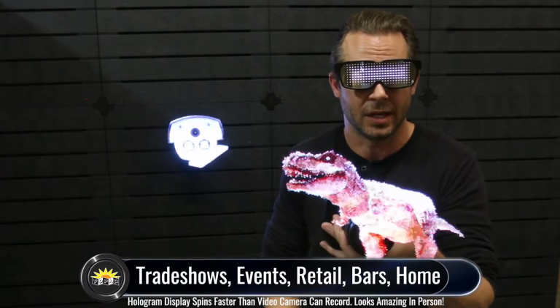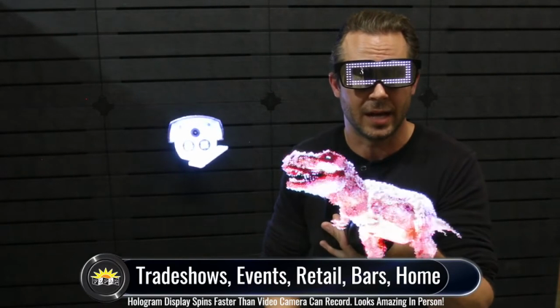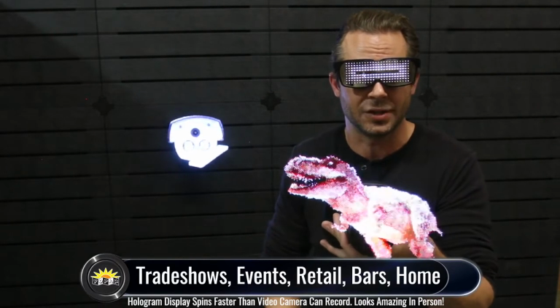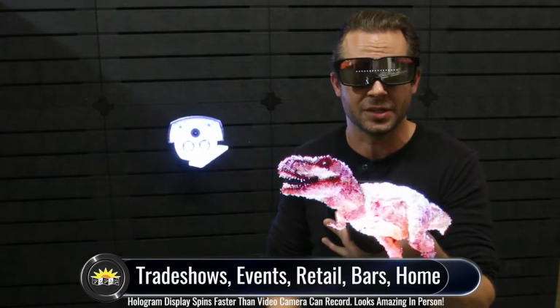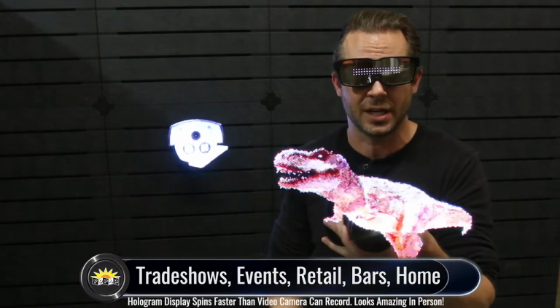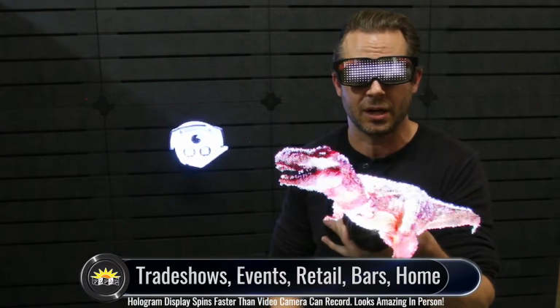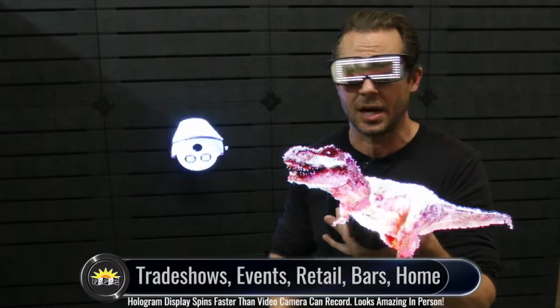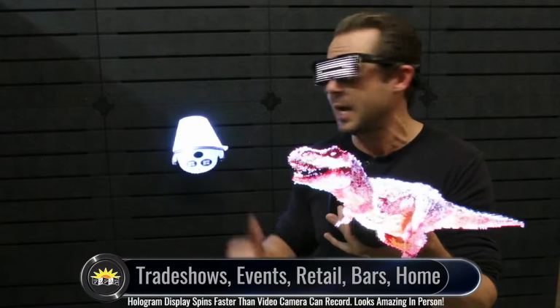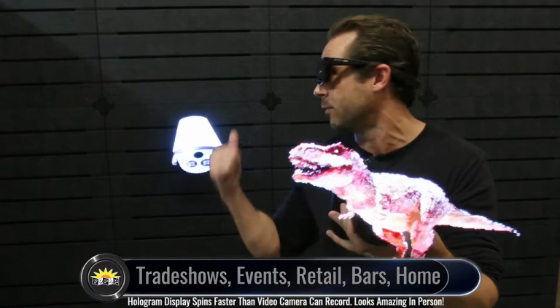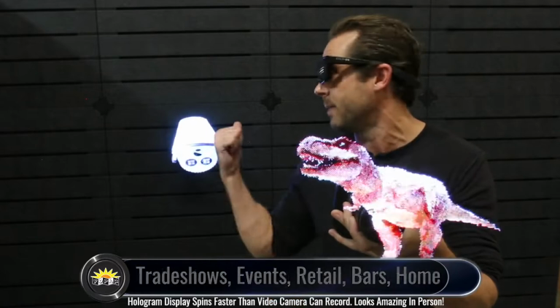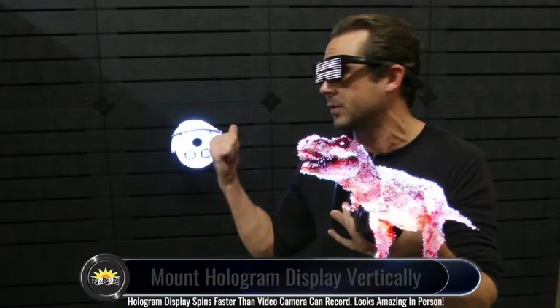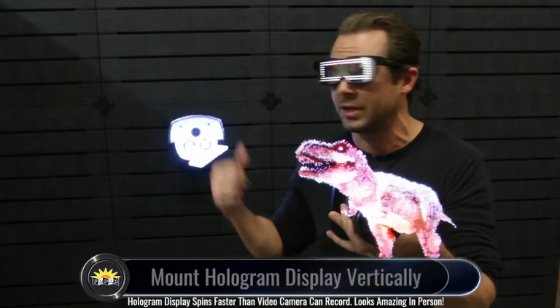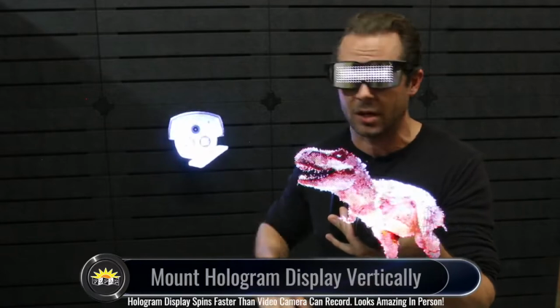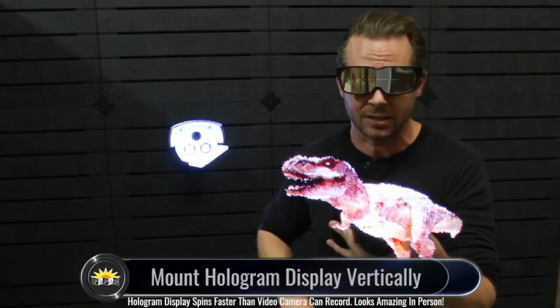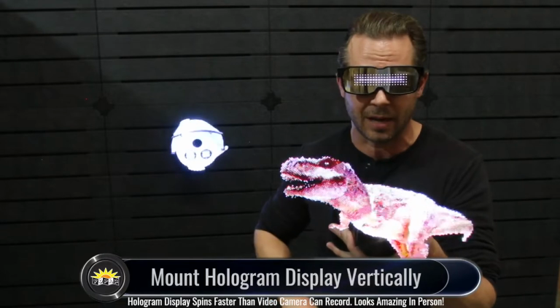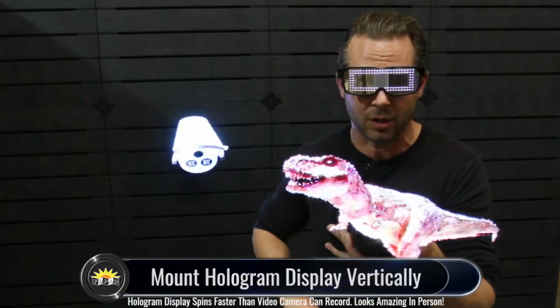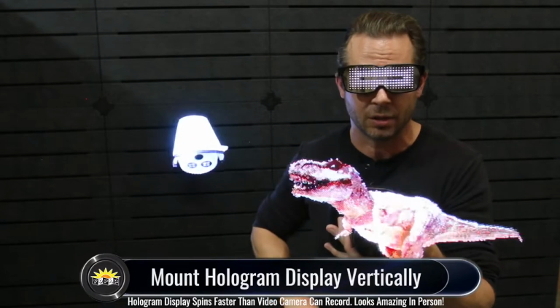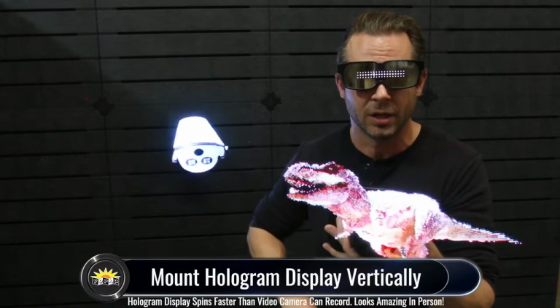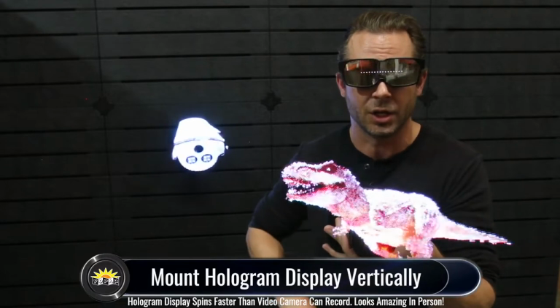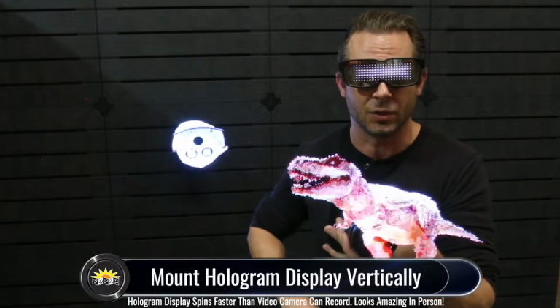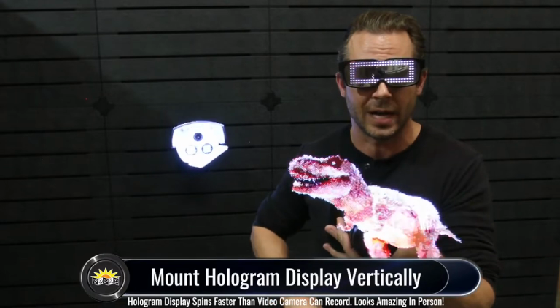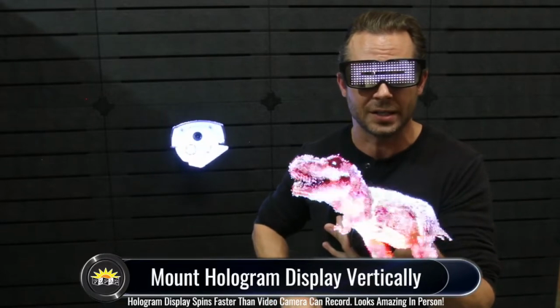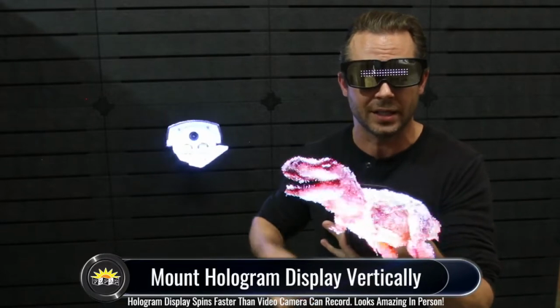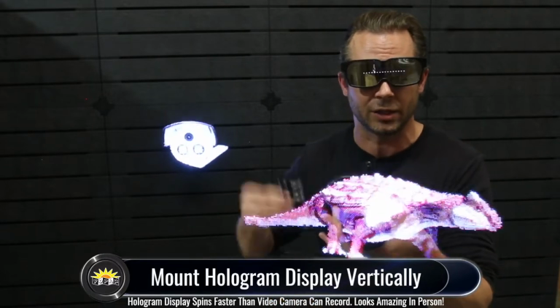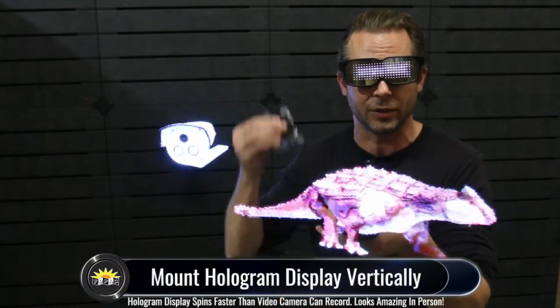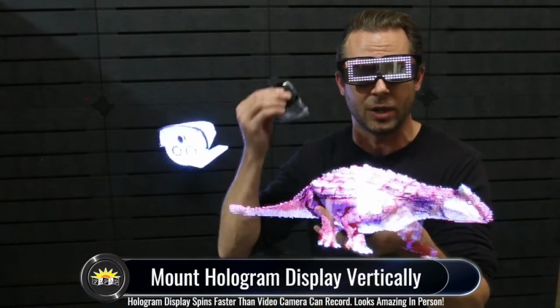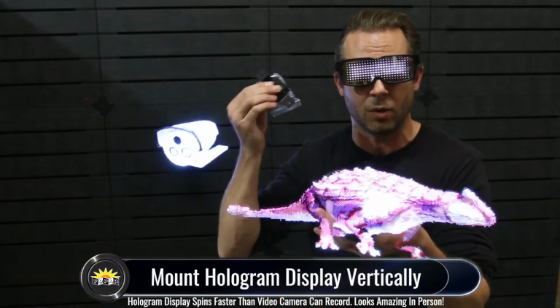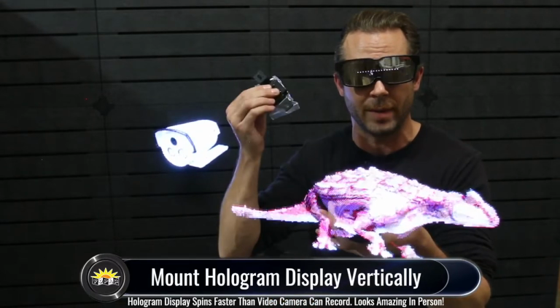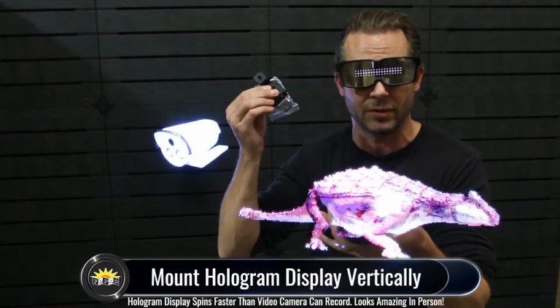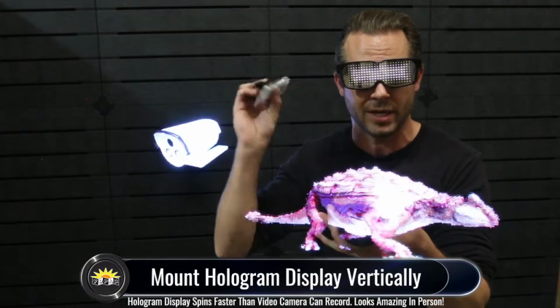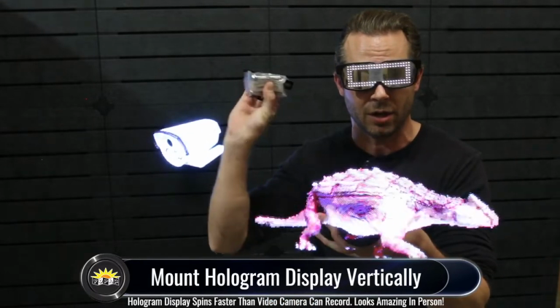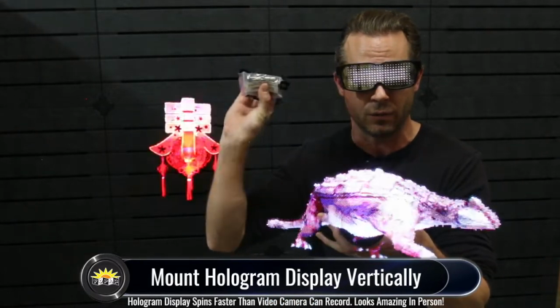As you can see here, I have one mounted on slat wall utilizing the included wall mounts and hardware.